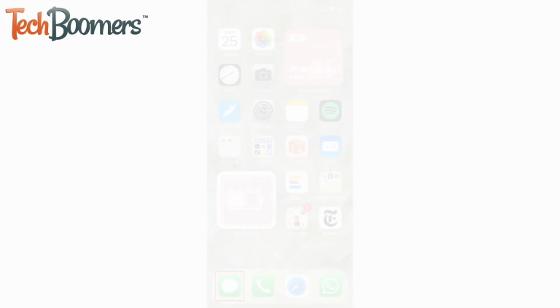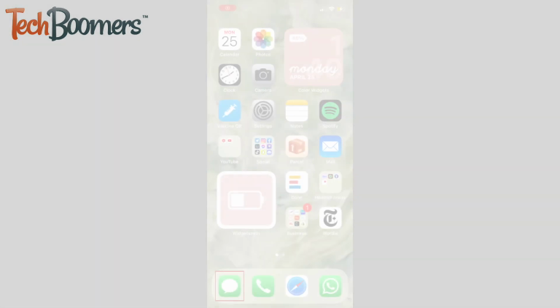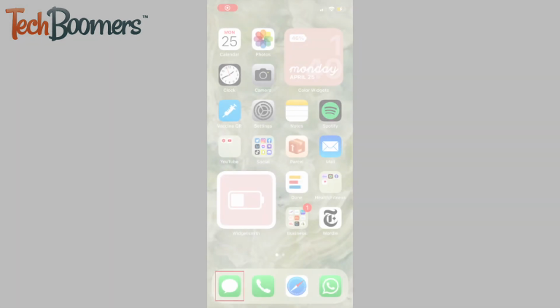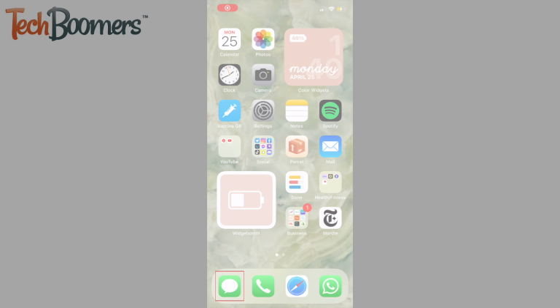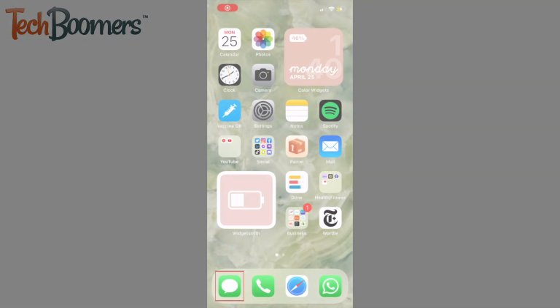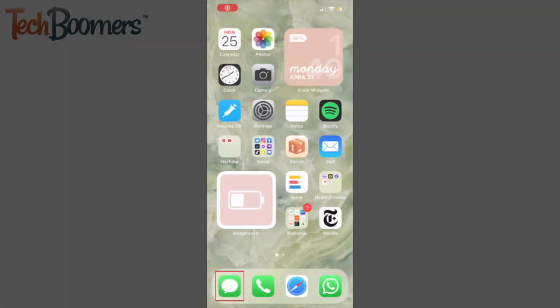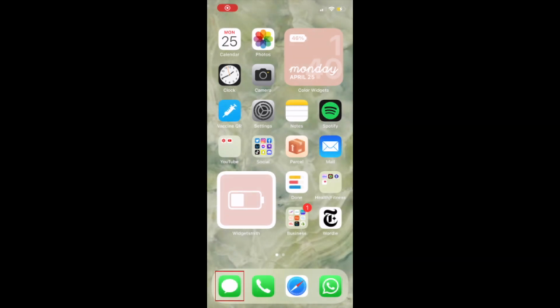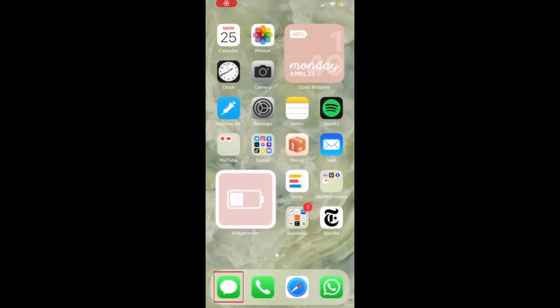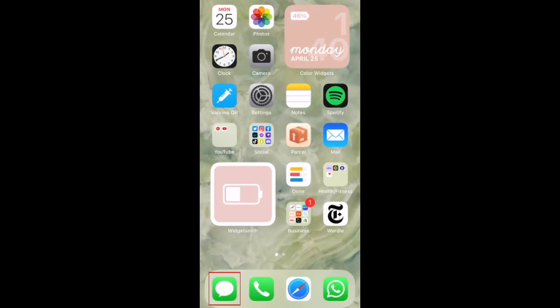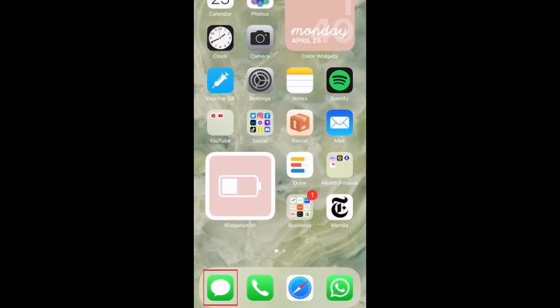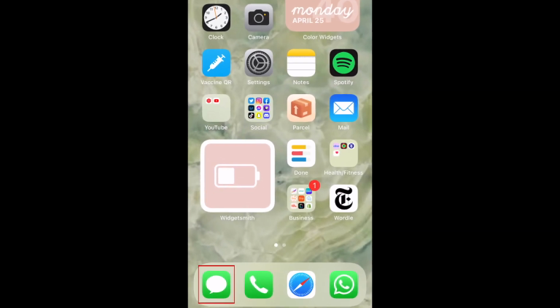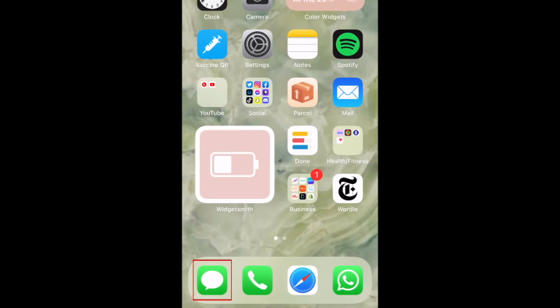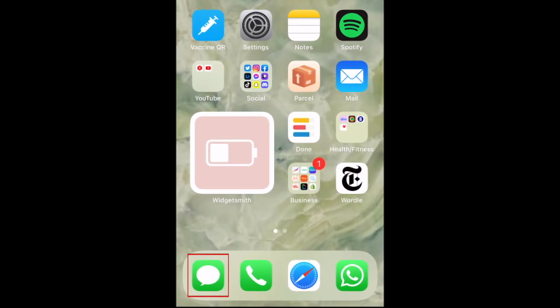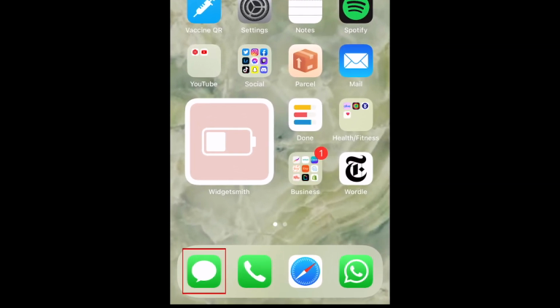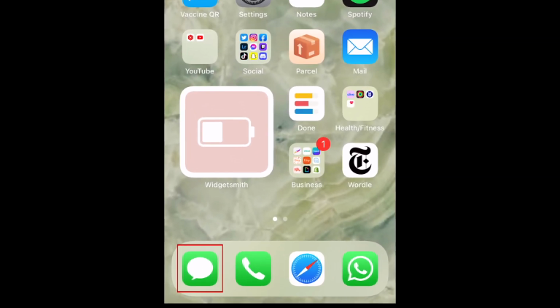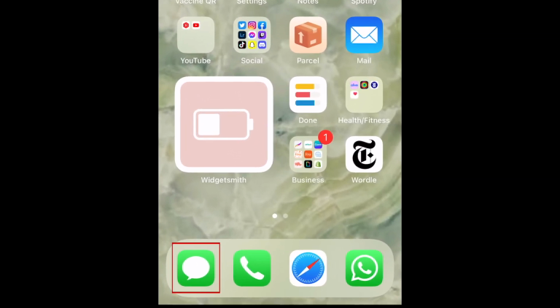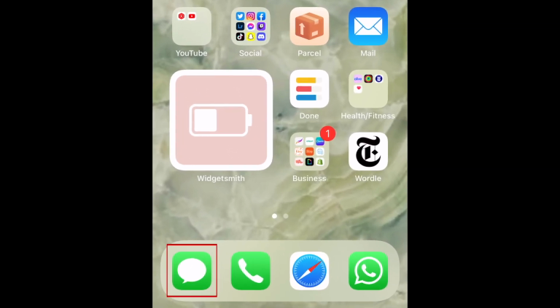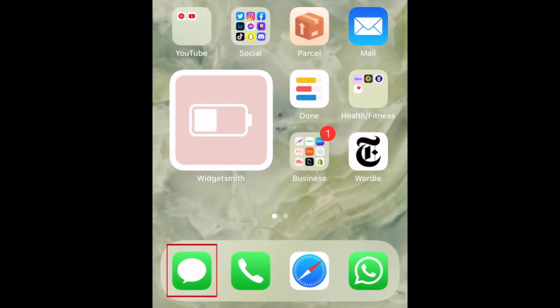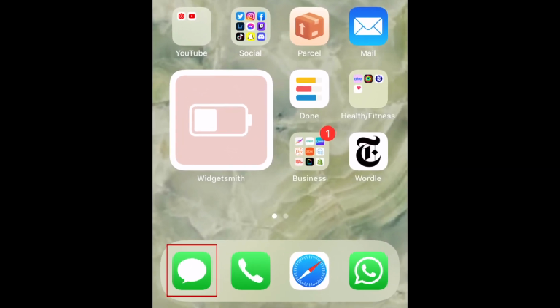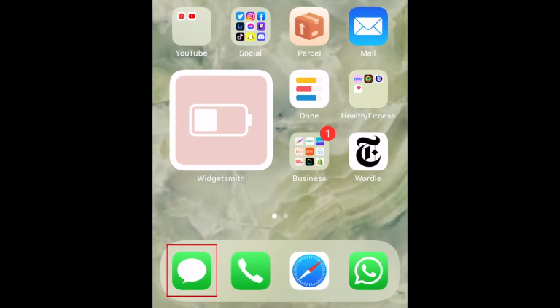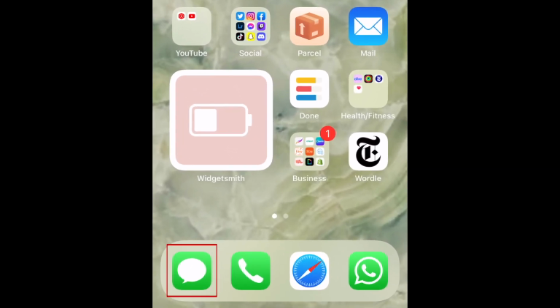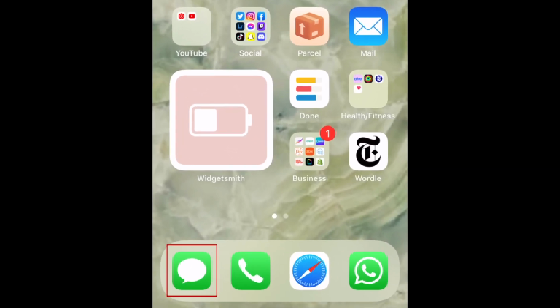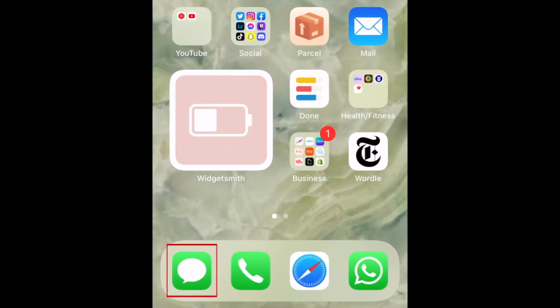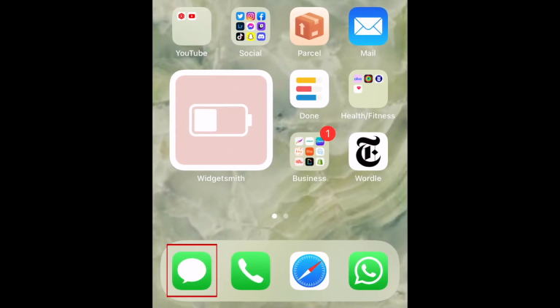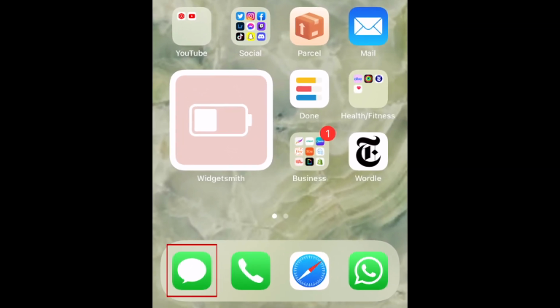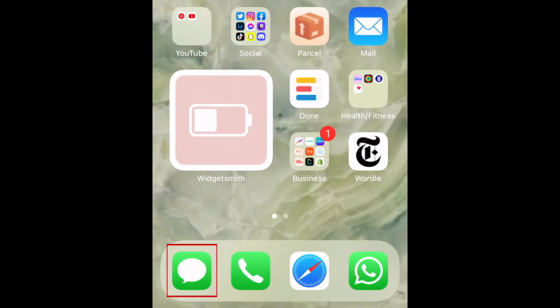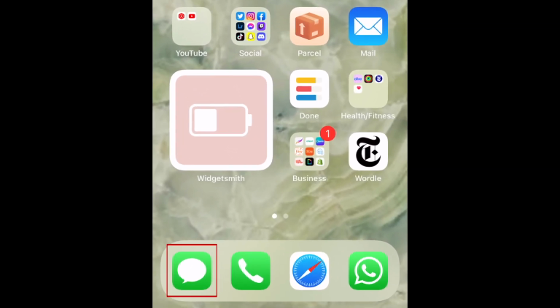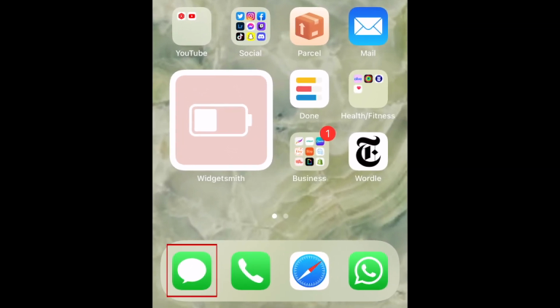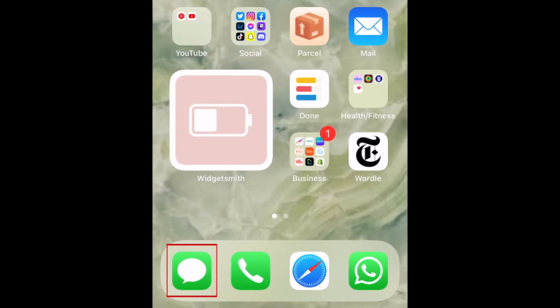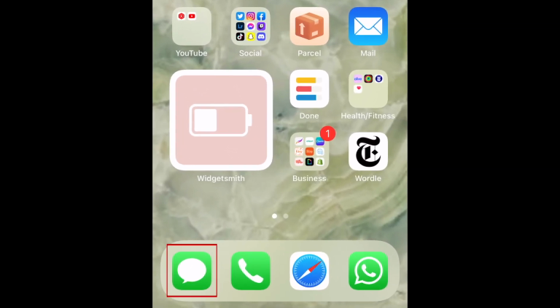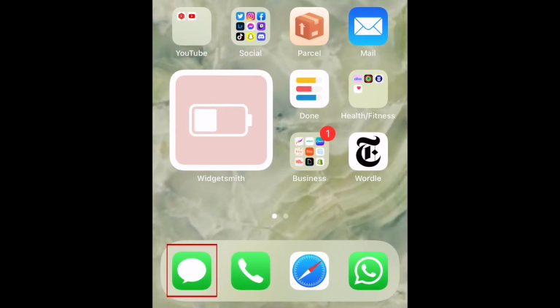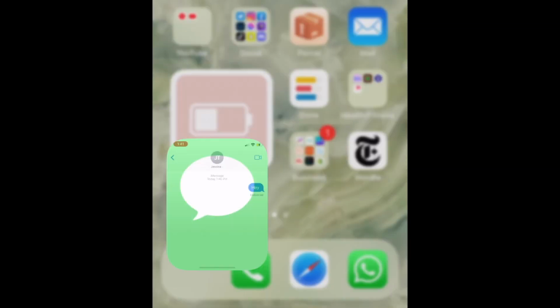If you'd just like to share your location on iPhone temporarily, the easiest way to do this is through iMessage.